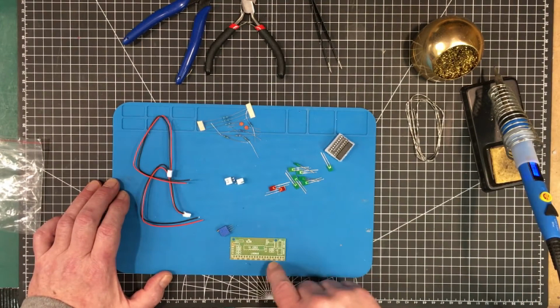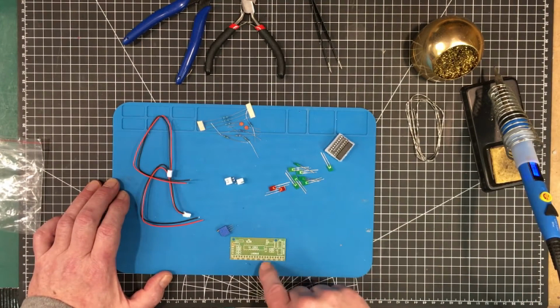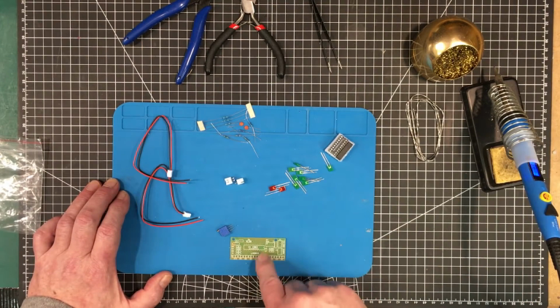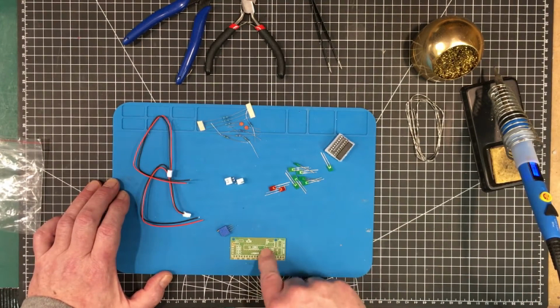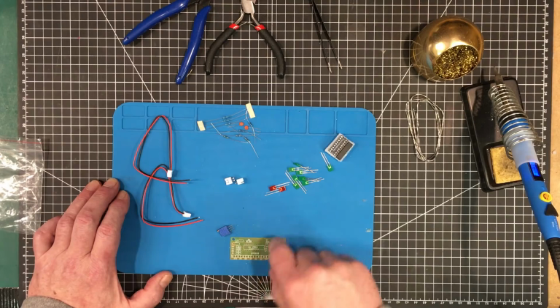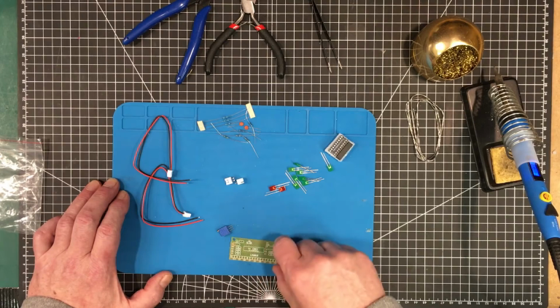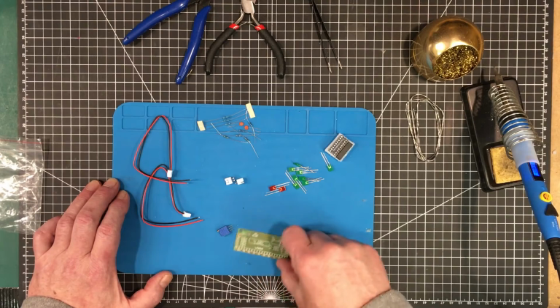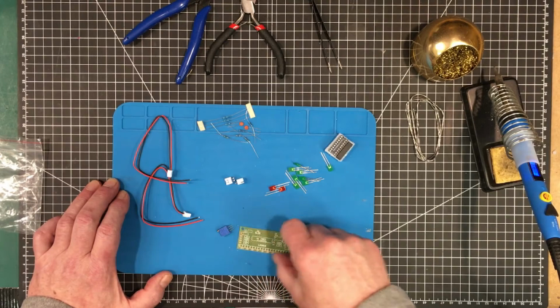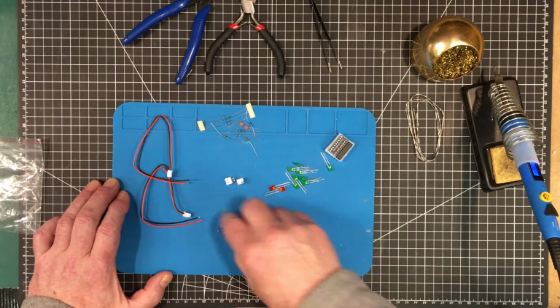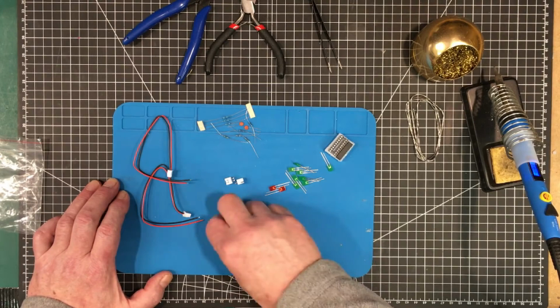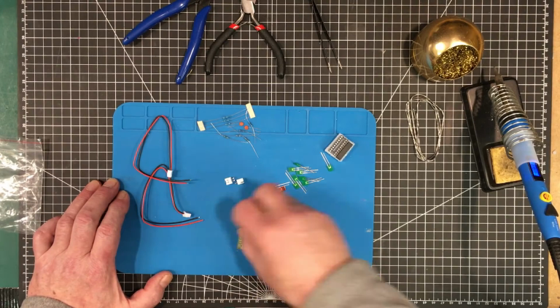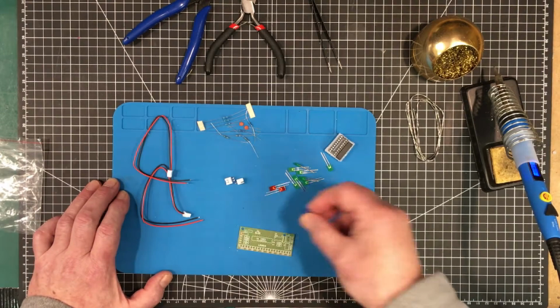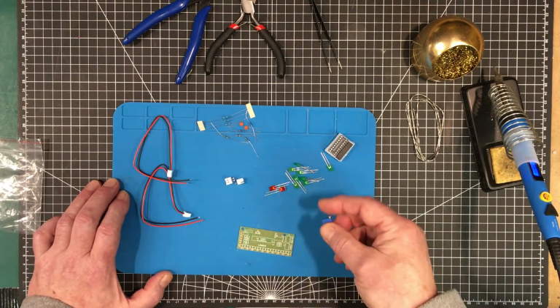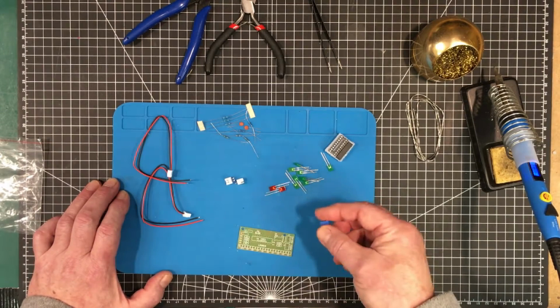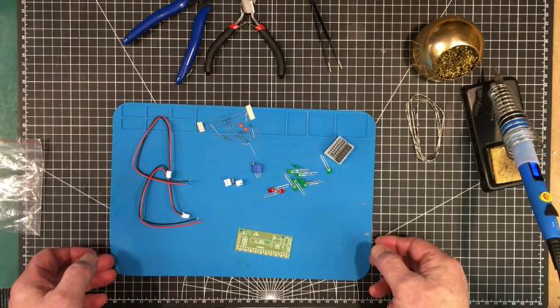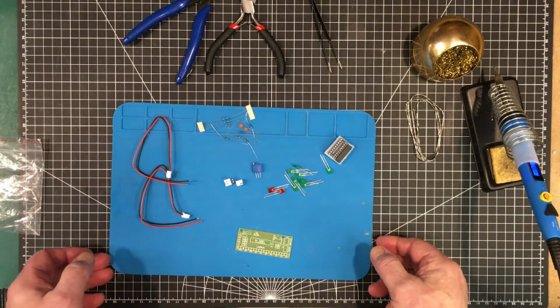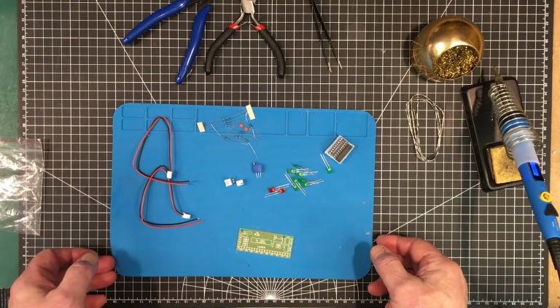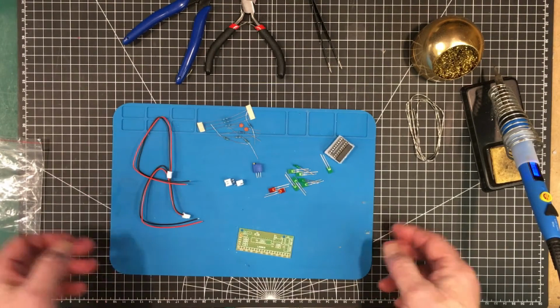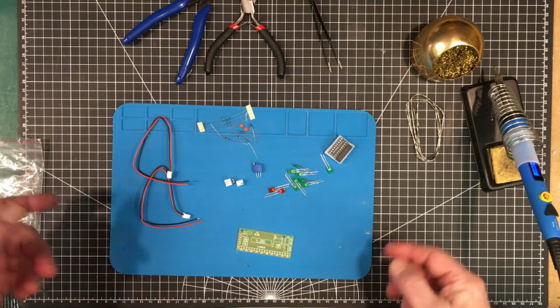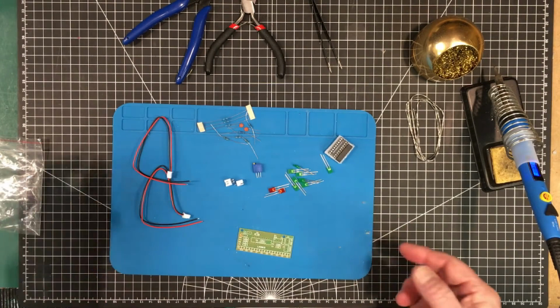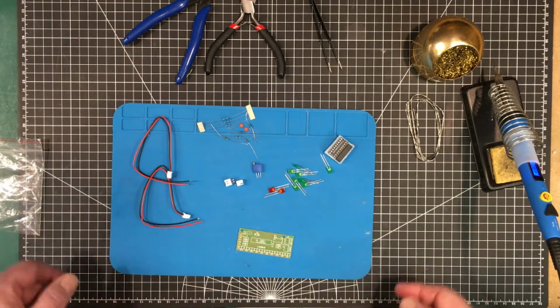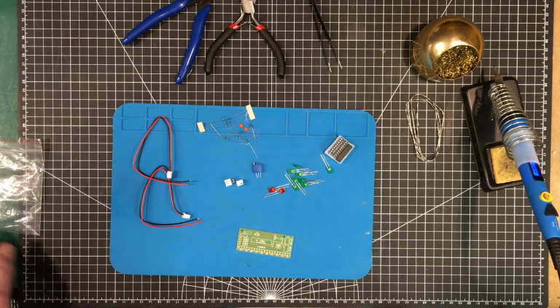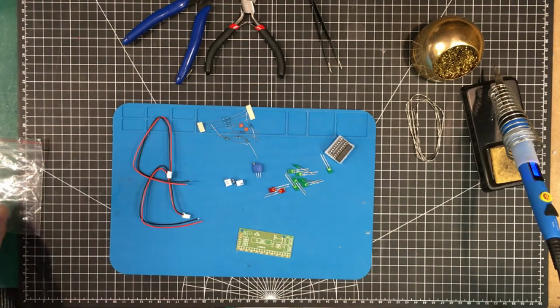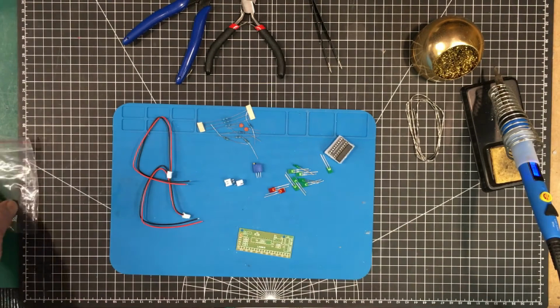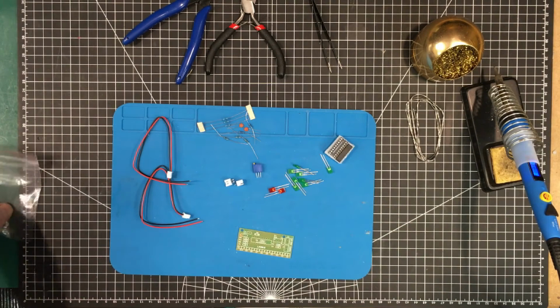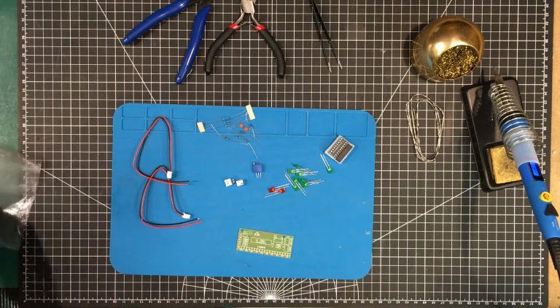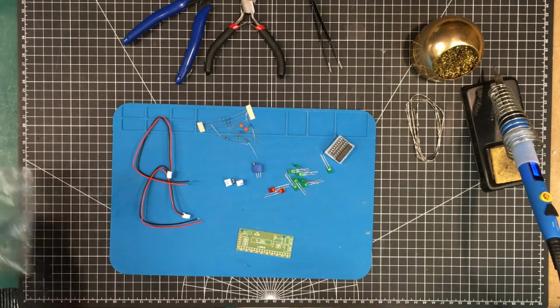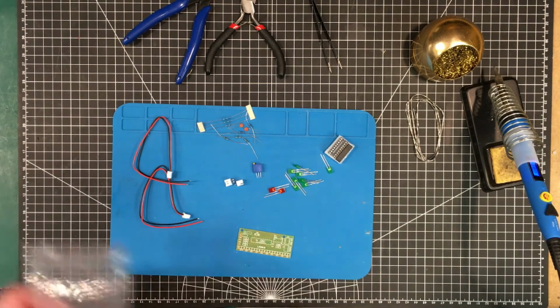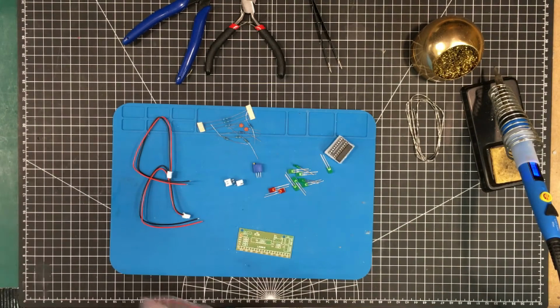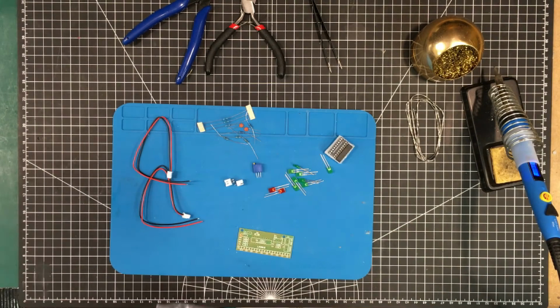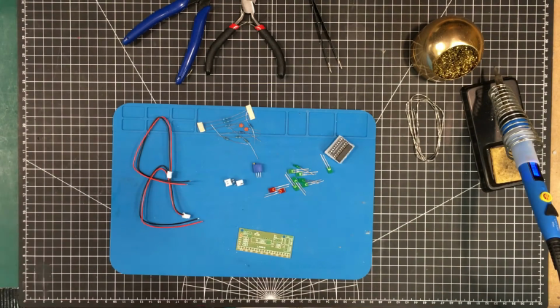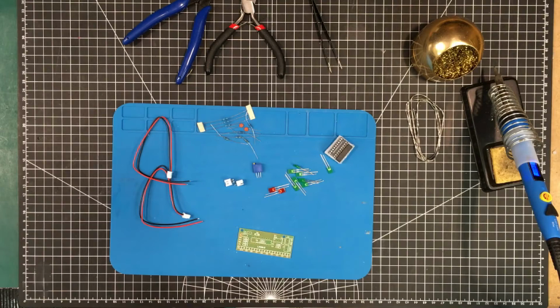I'm not going to bother with any instructions. I'm going to see if I can make this without any instructions at all. I think you should be able to — it's a very simple little device here. Let's get started, this one shouldn't take too long.